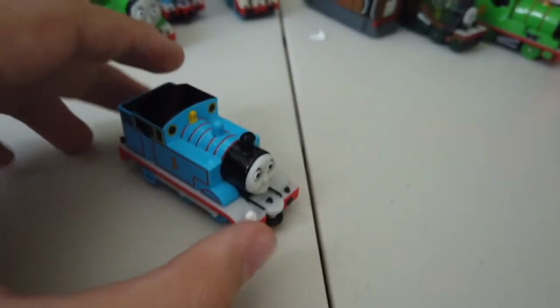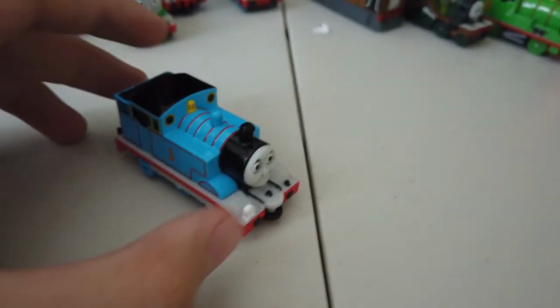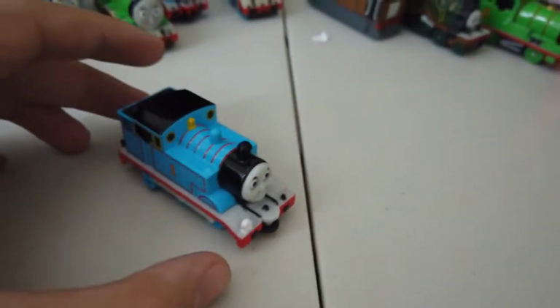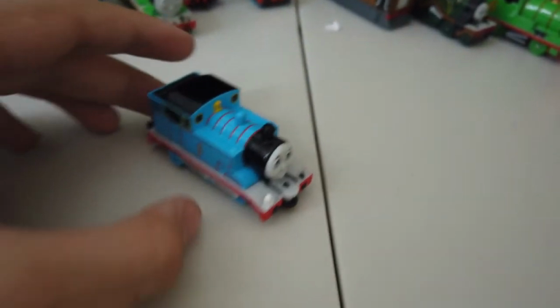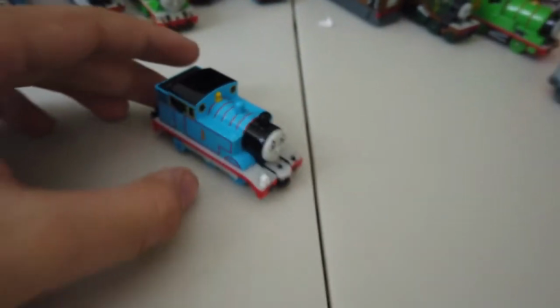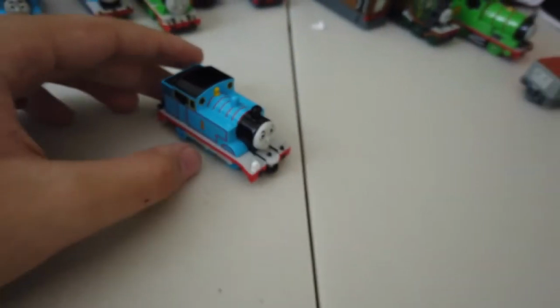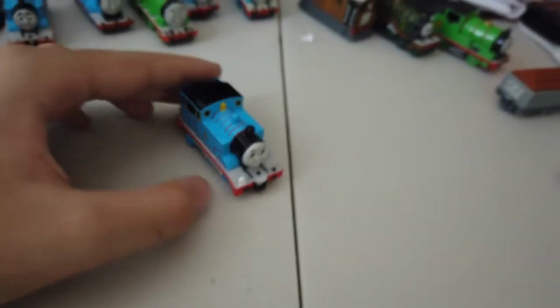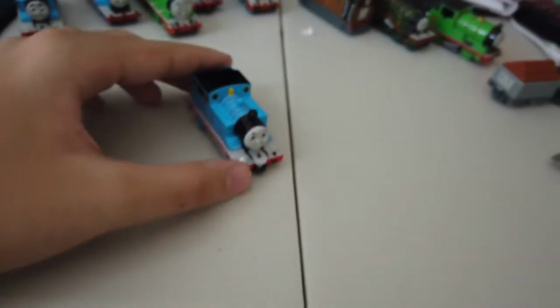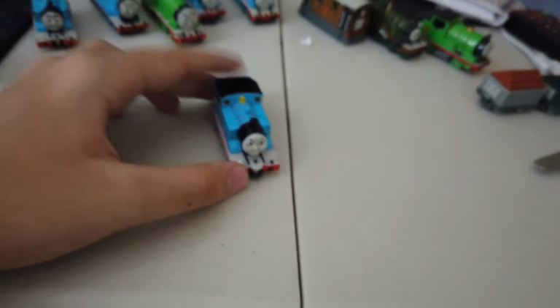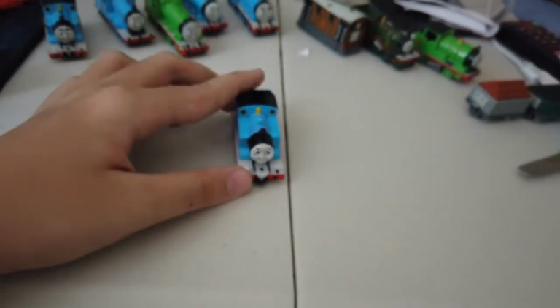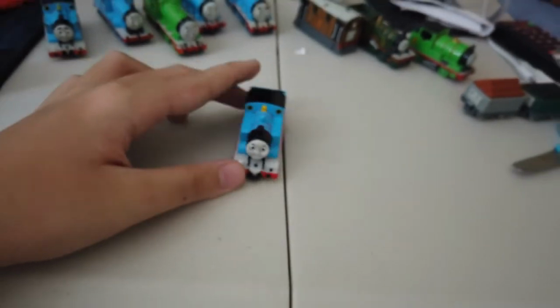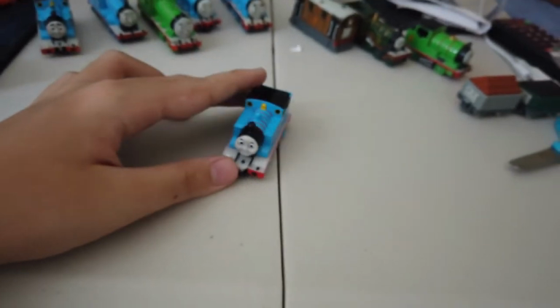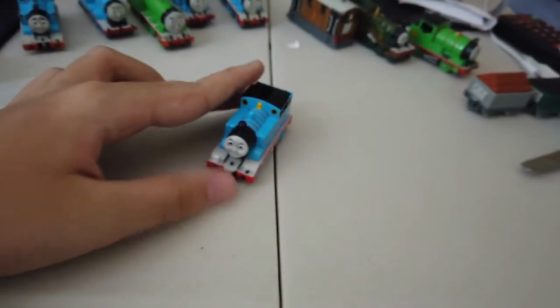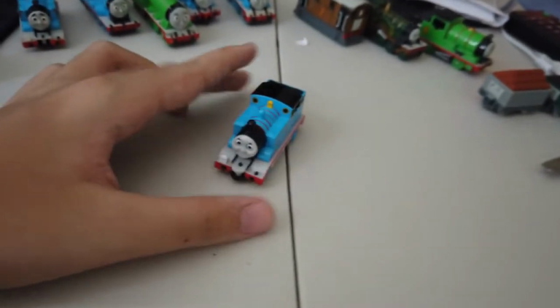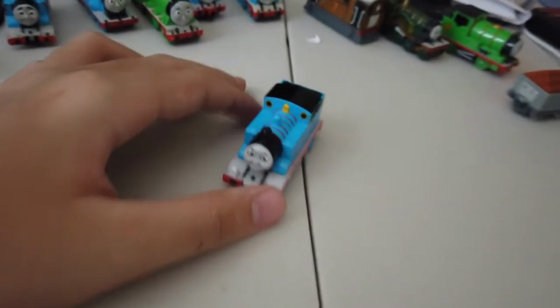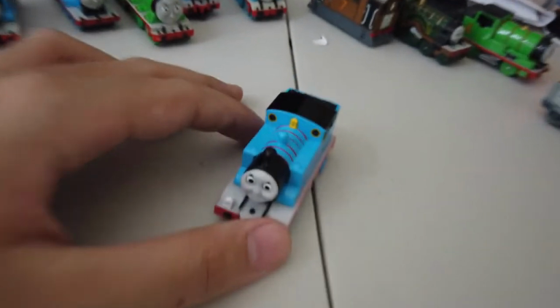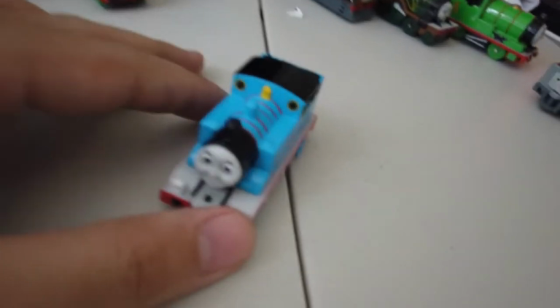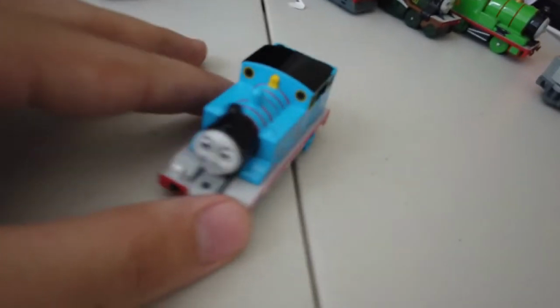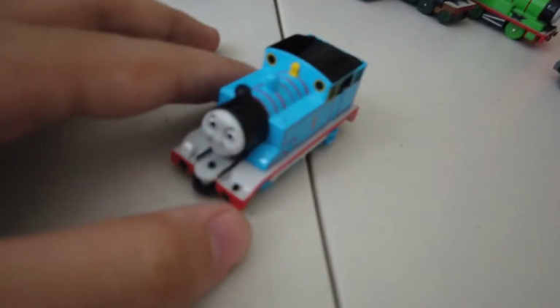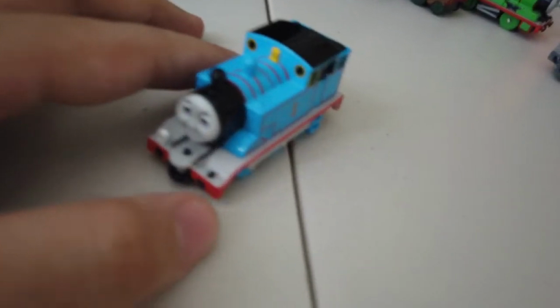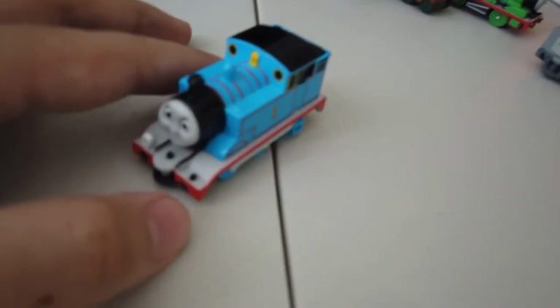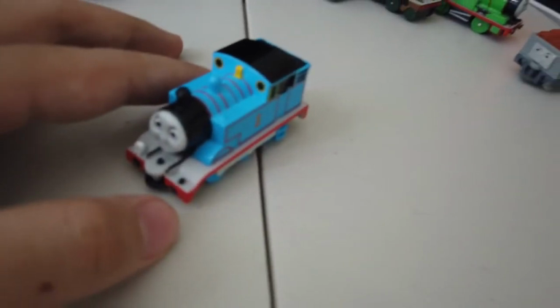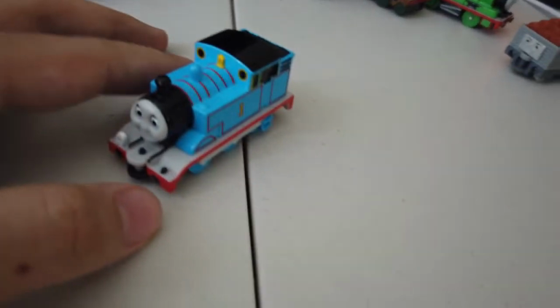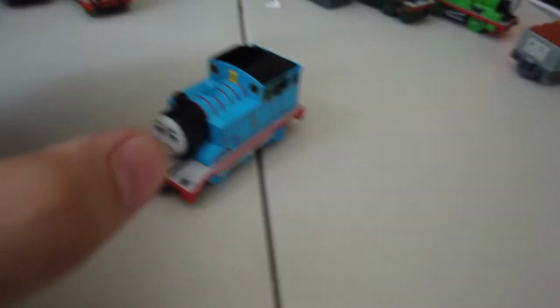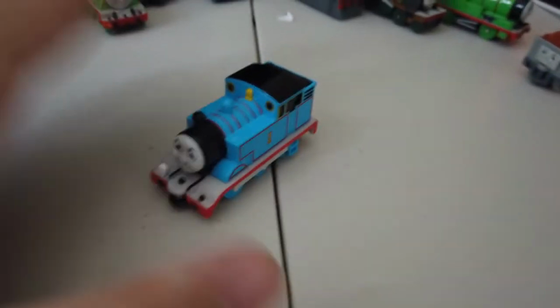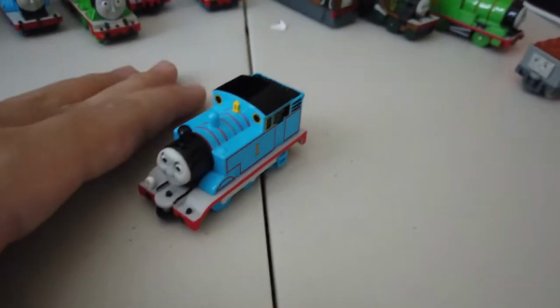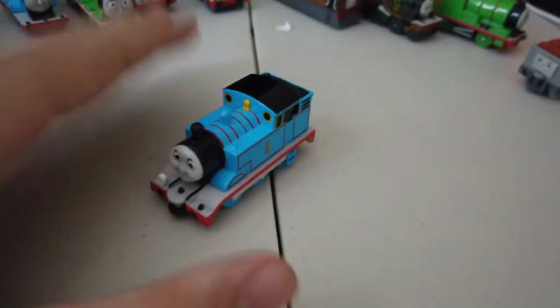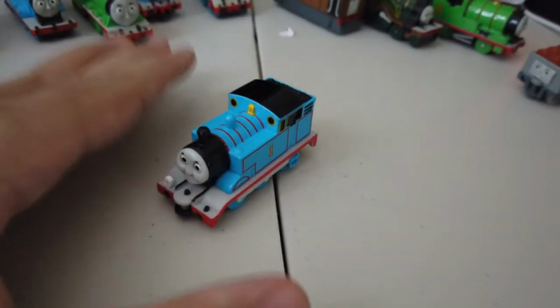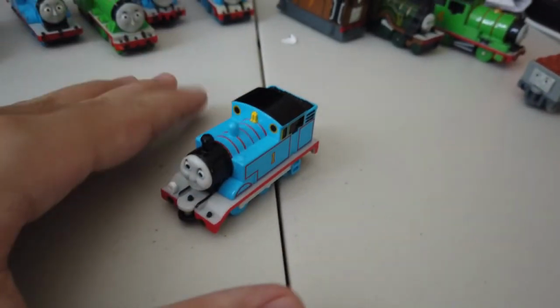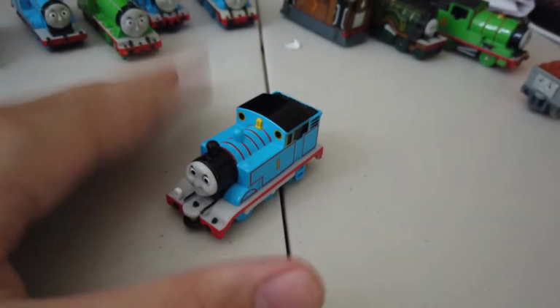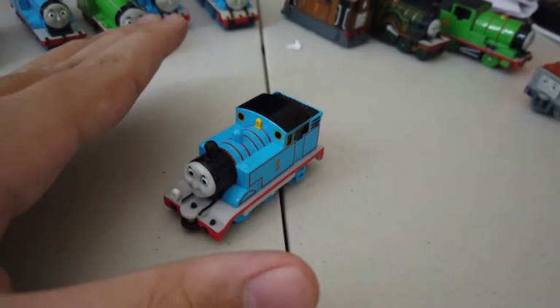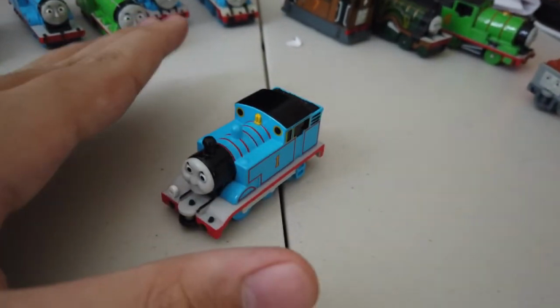Okay, so that's all for the Thomas review I have here. That's all — bye!